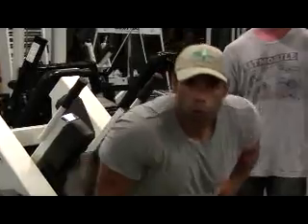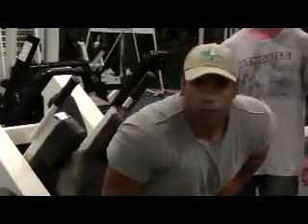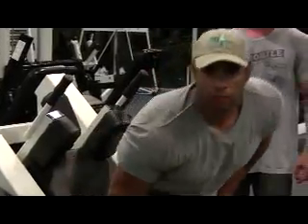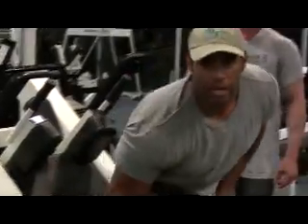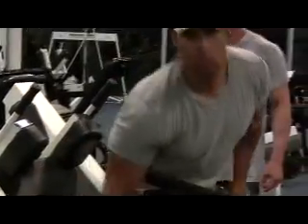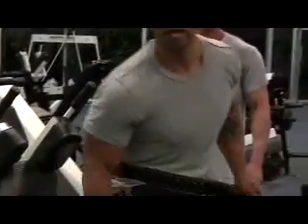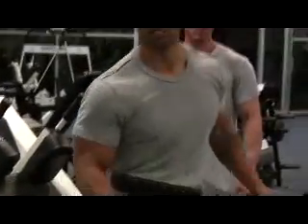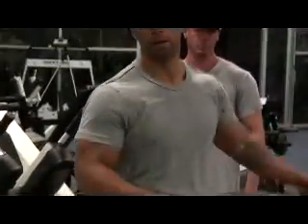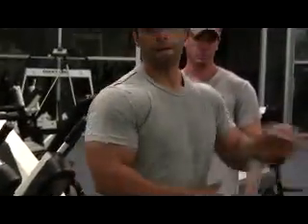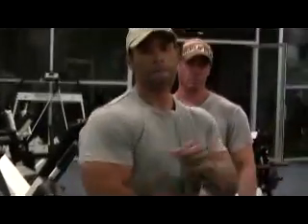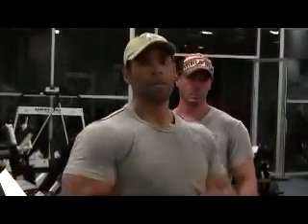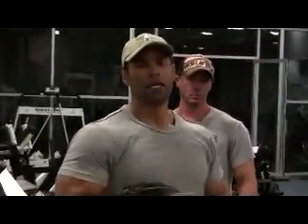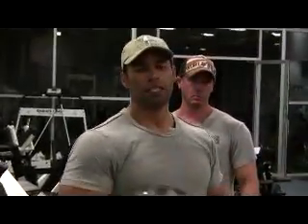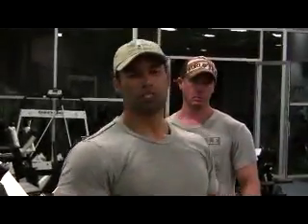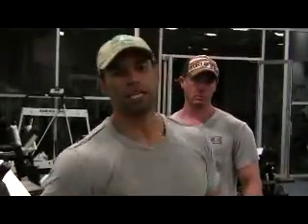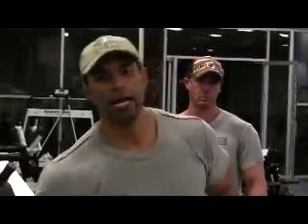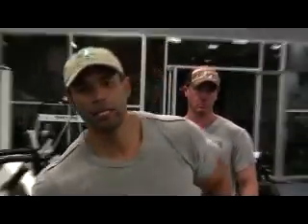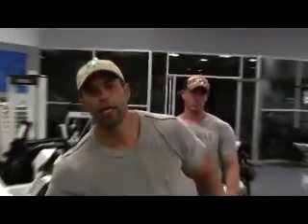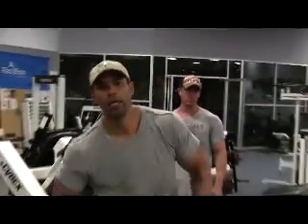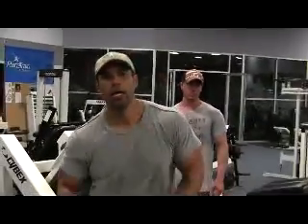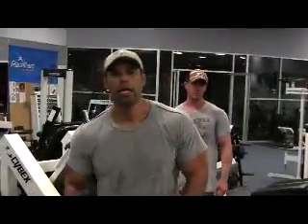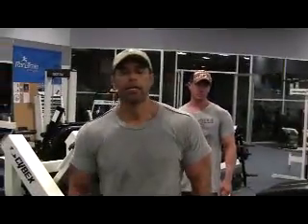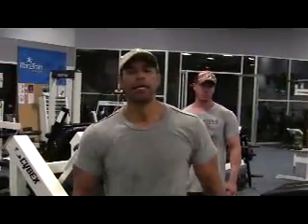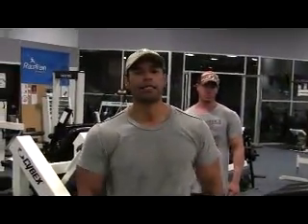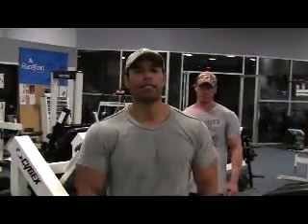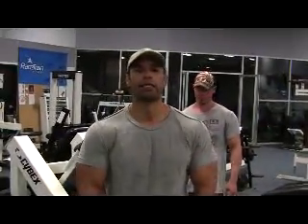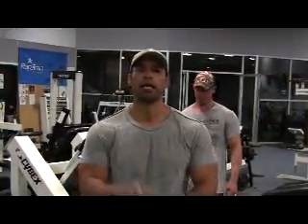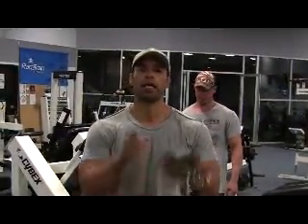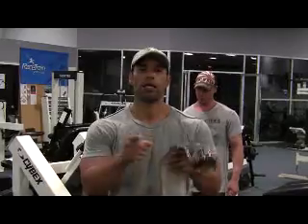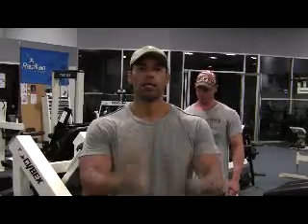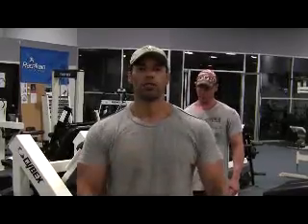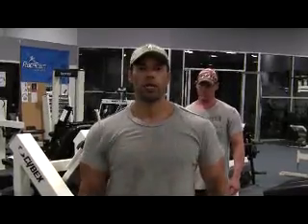405 on a hack squat. Next exercise, leg extensions. Let's do it.